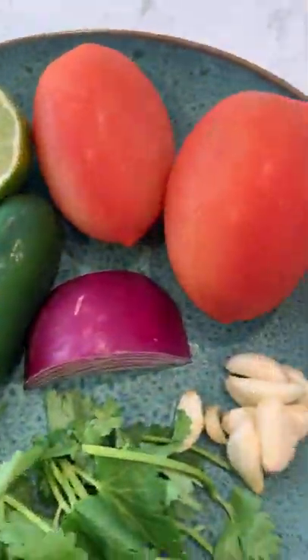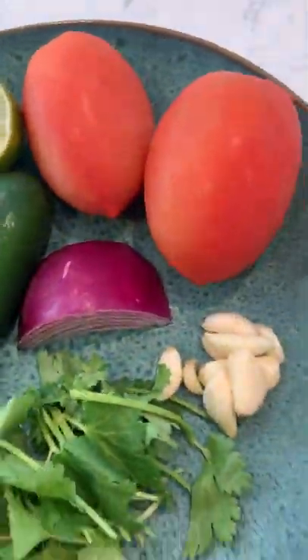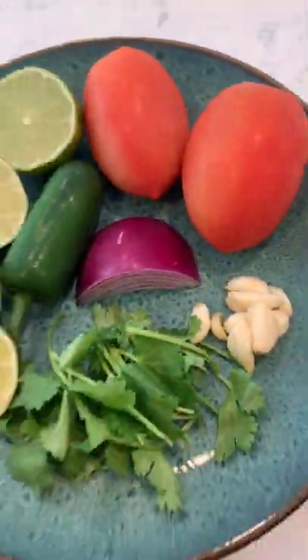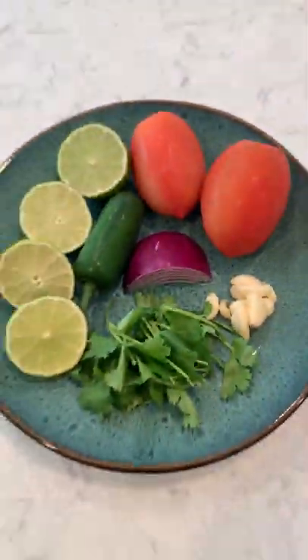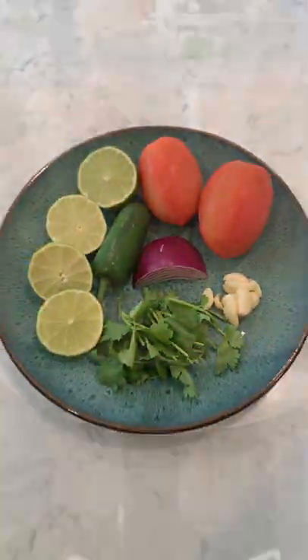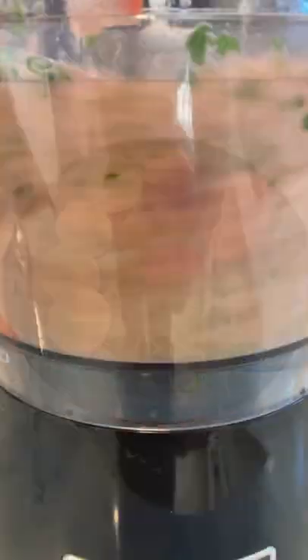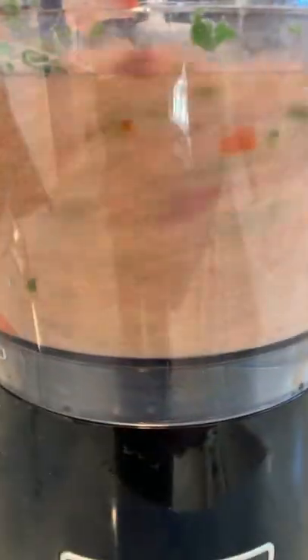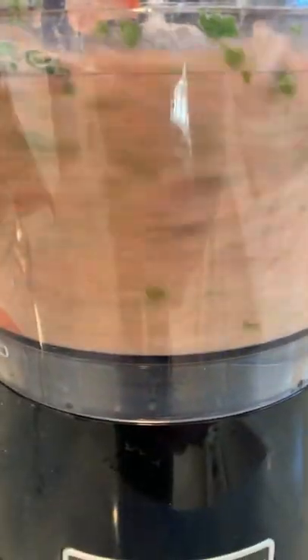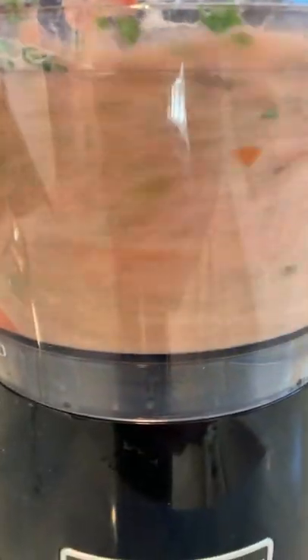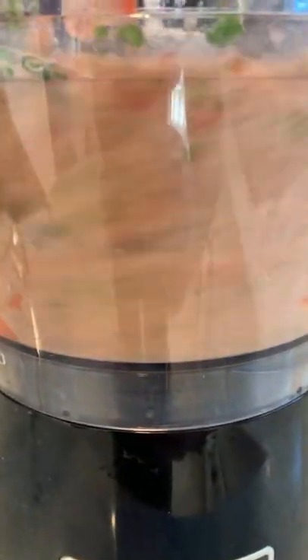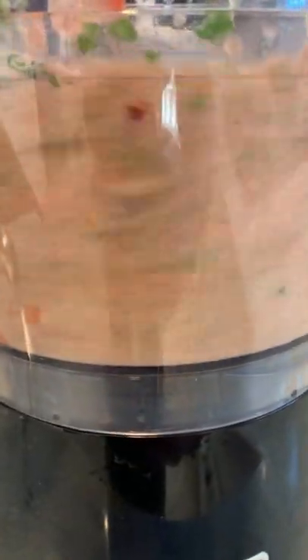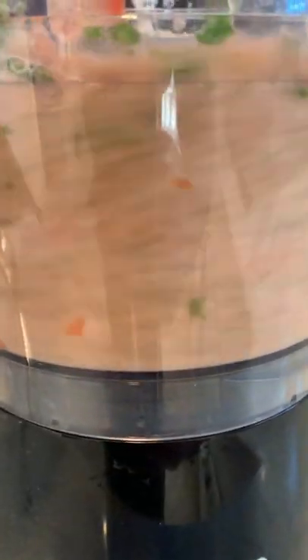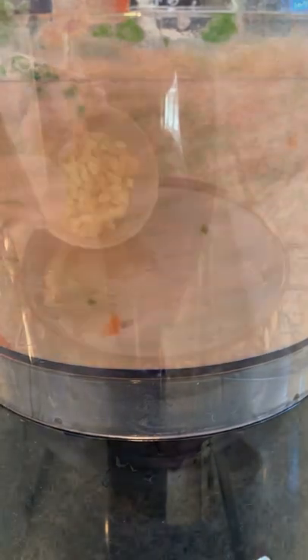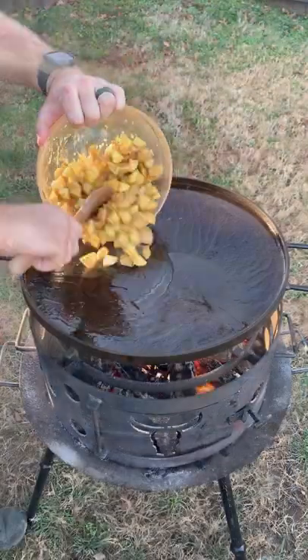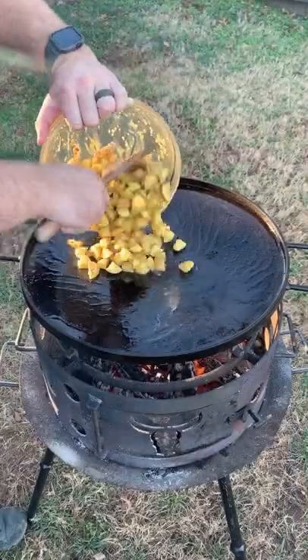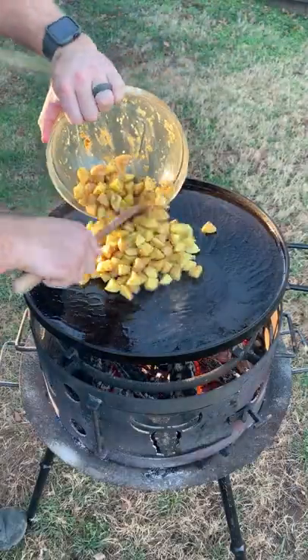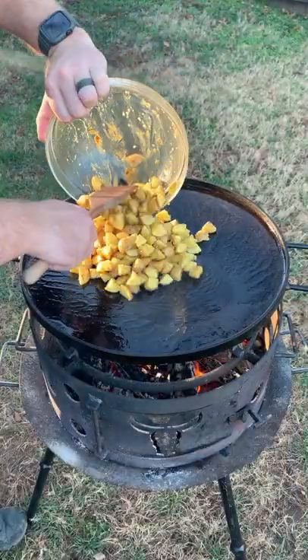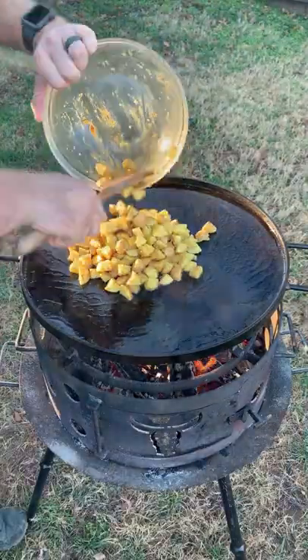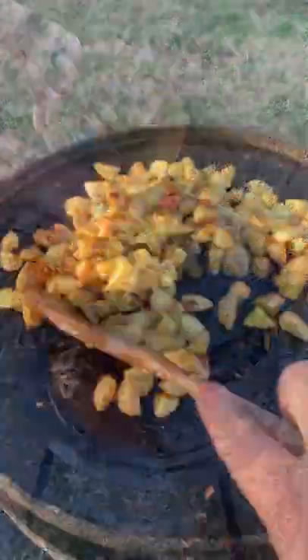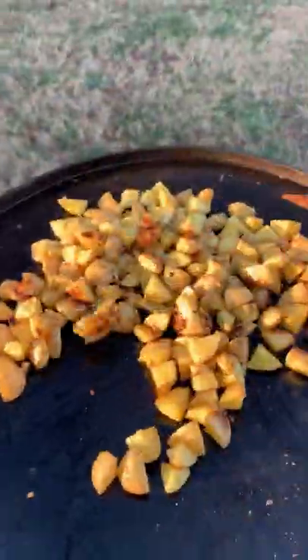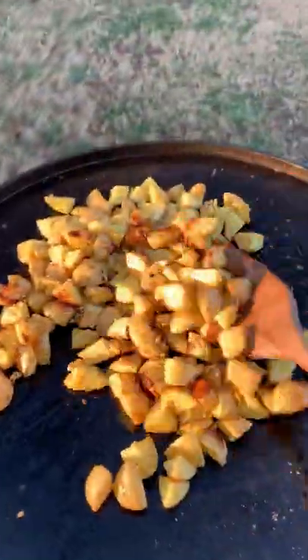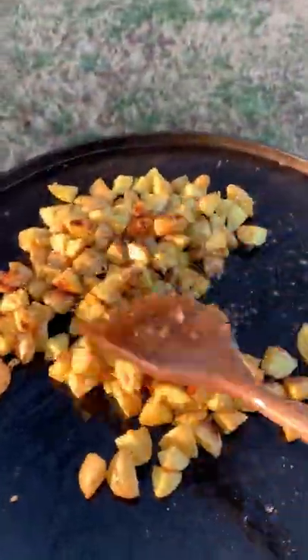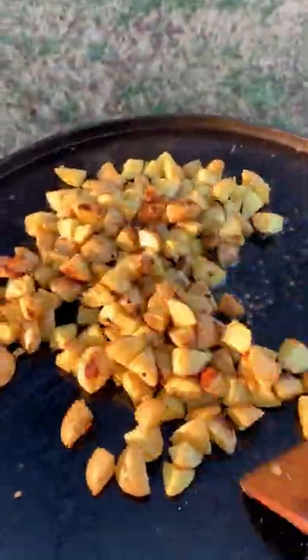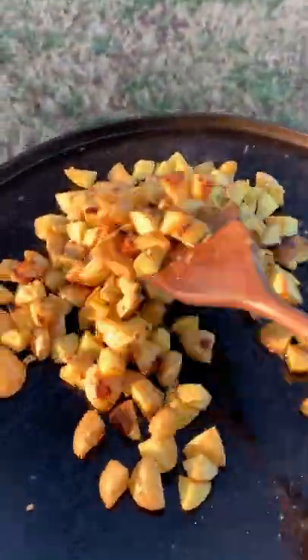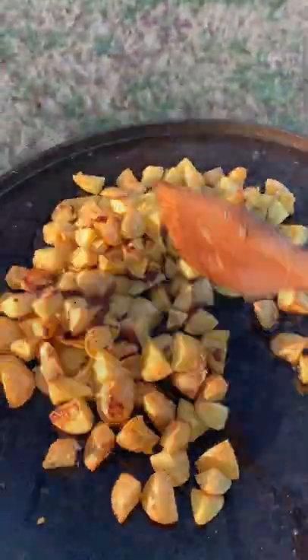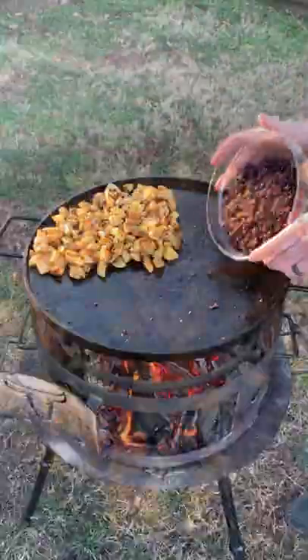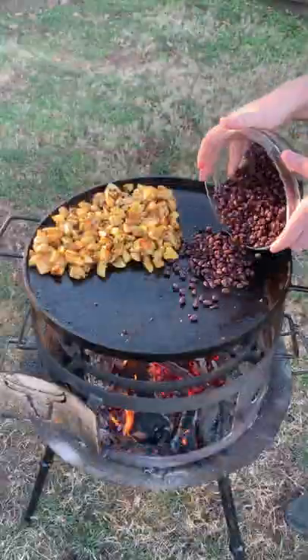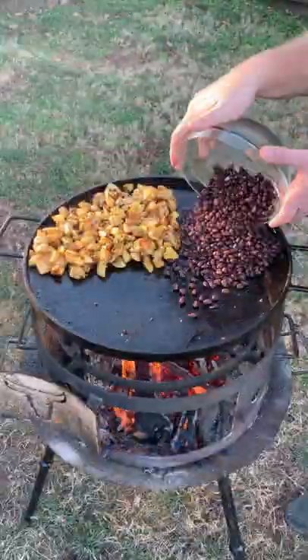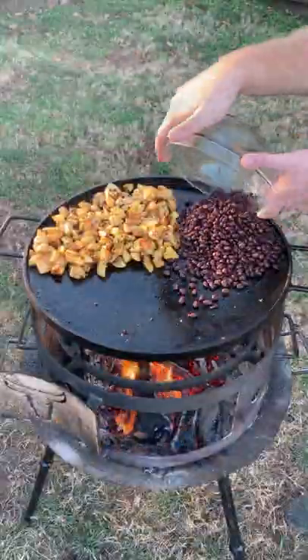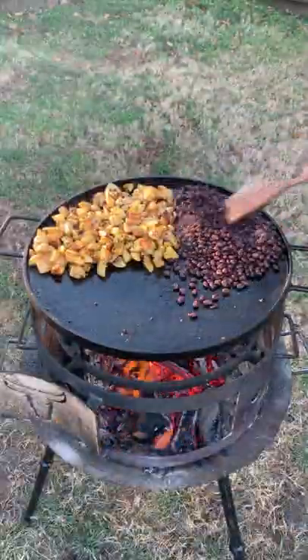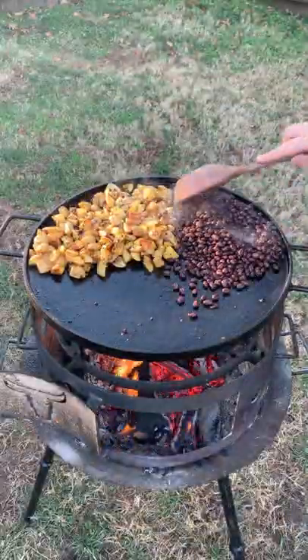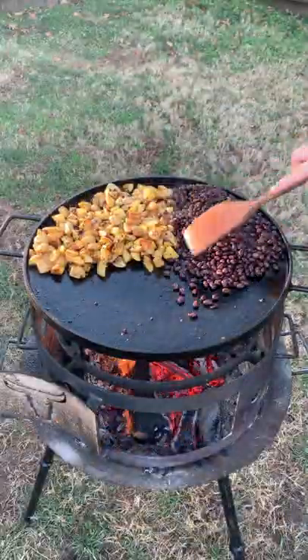Next, making a simple tomato lime salsa. Blend that up, add the potatoes onto the skillet. Cook for 15 to 20 minutes.